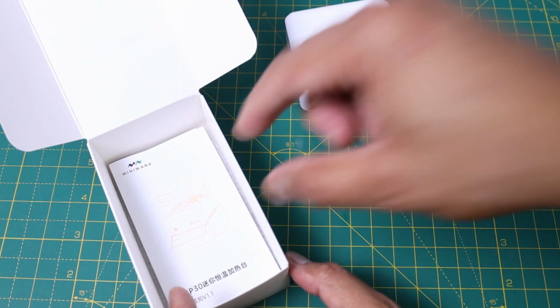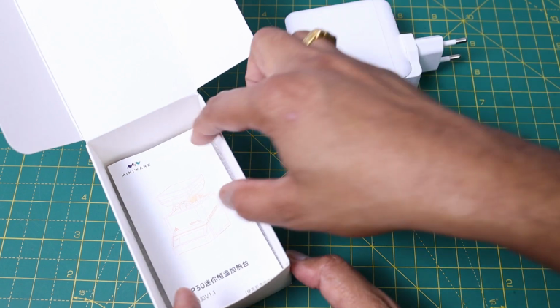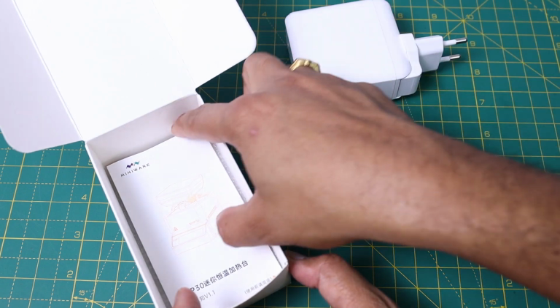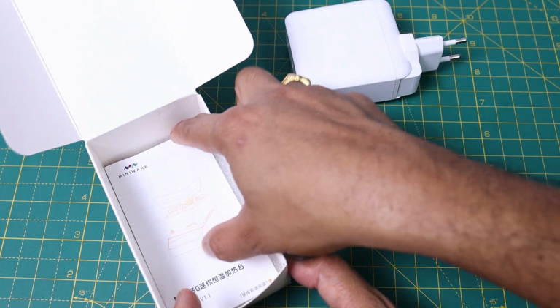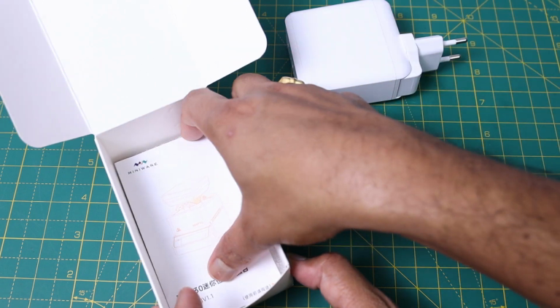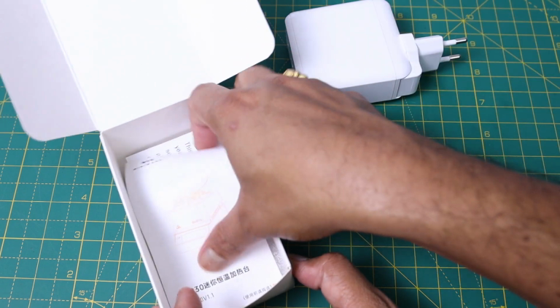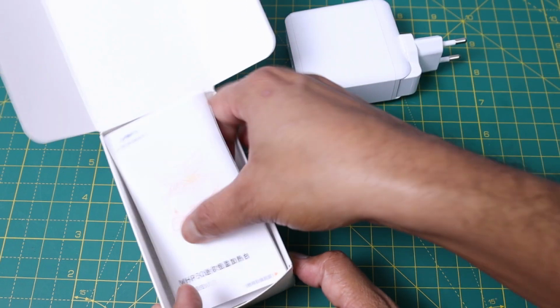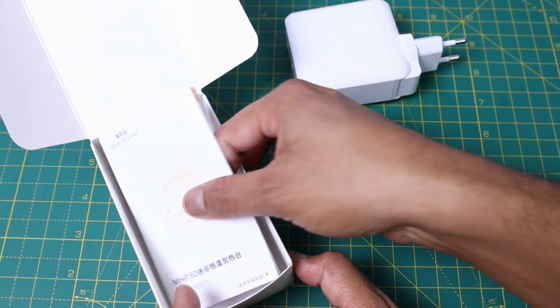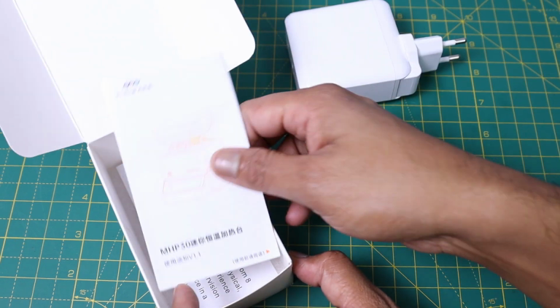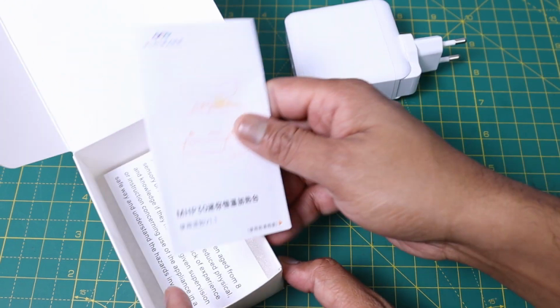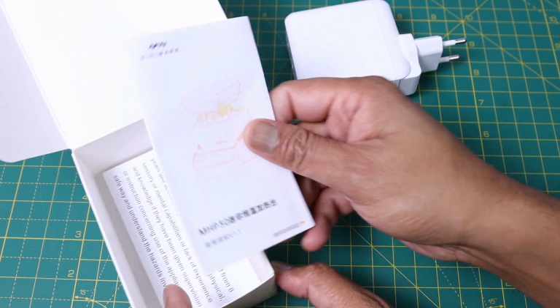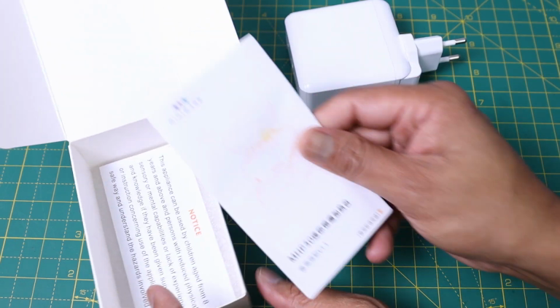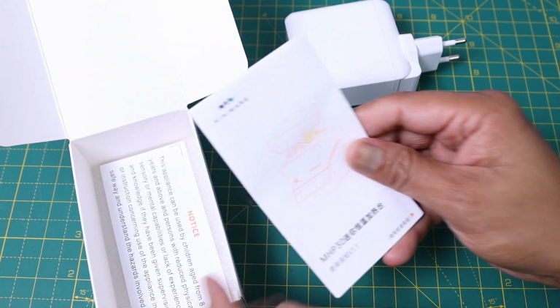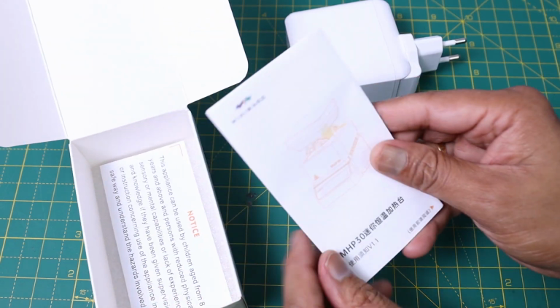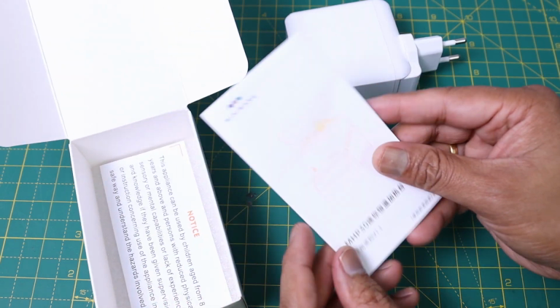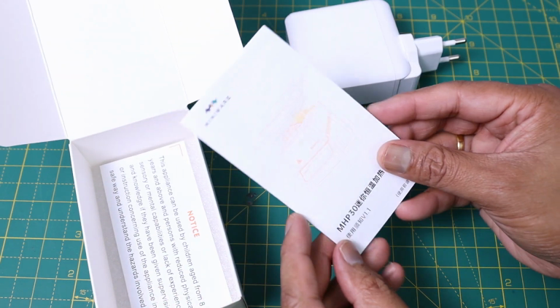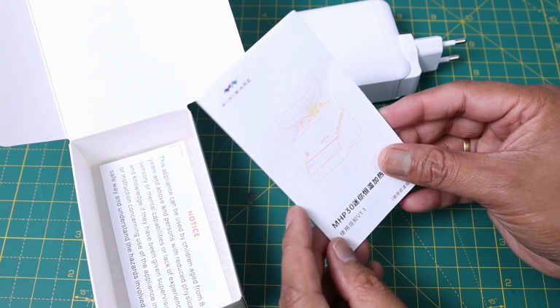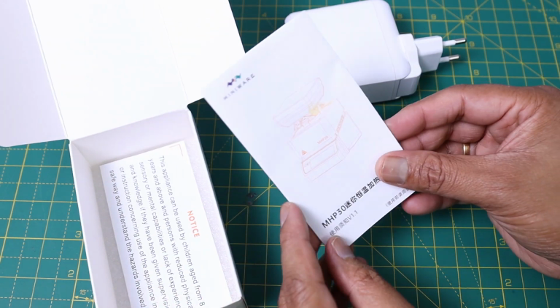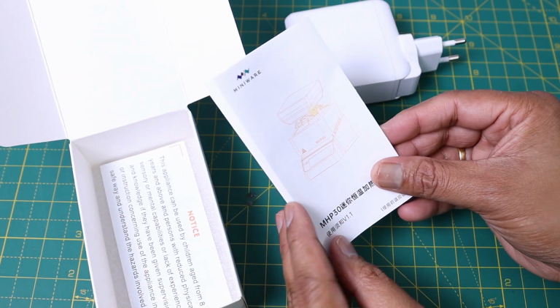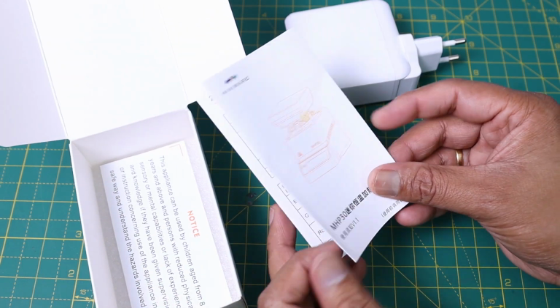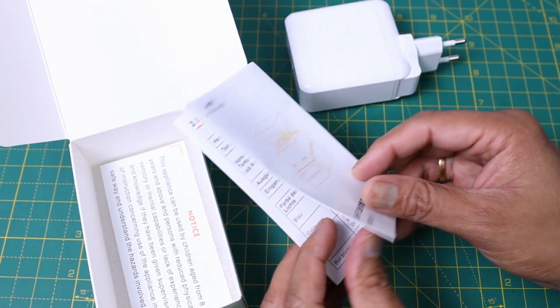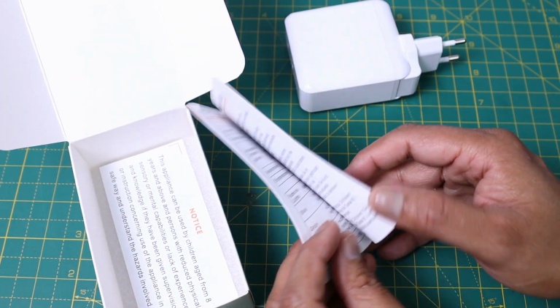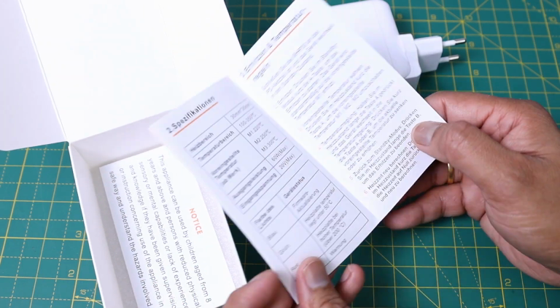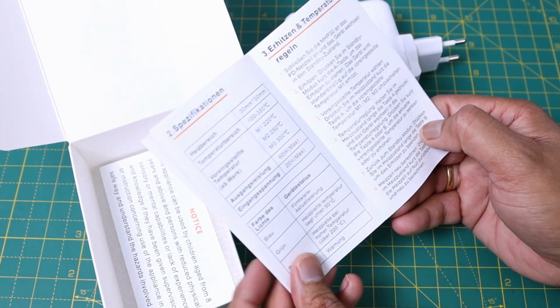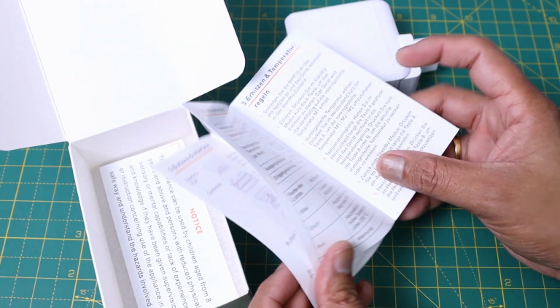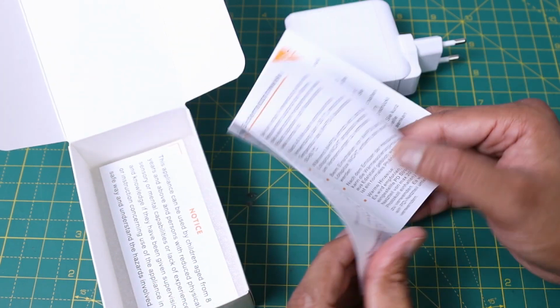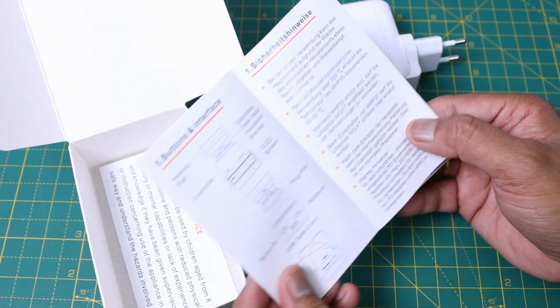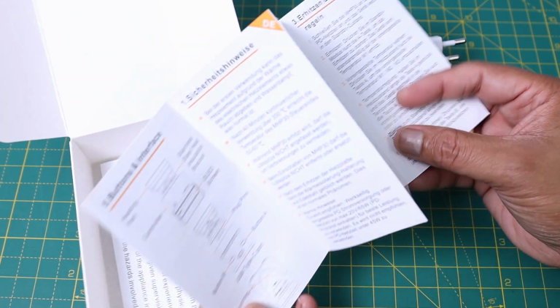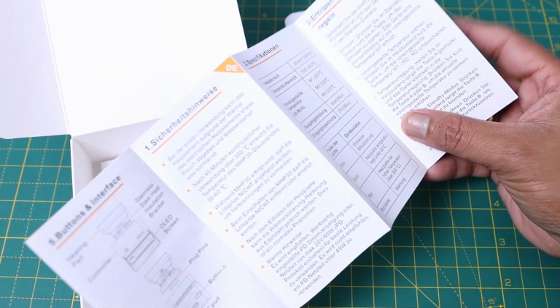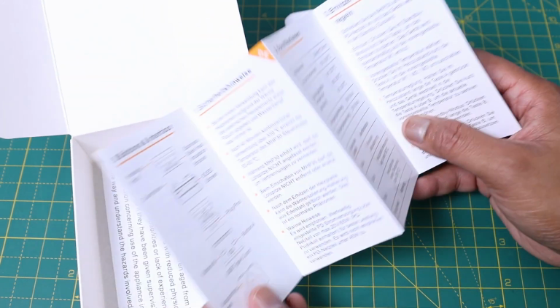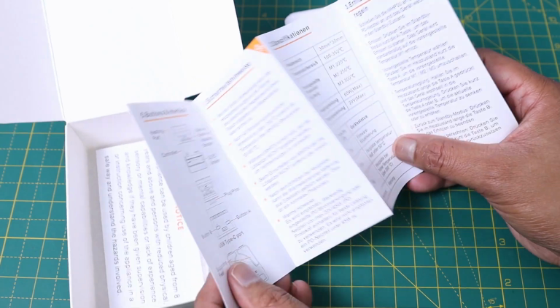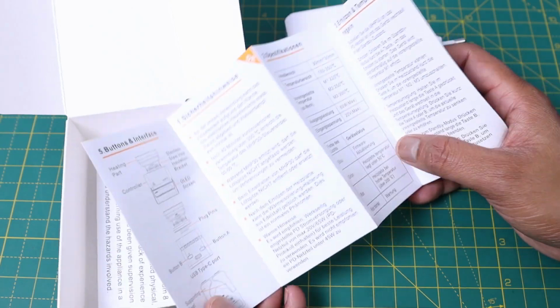You will also get a user manual. The user manual is written in English as well as Chinese.